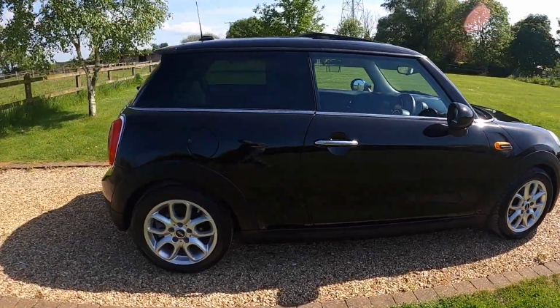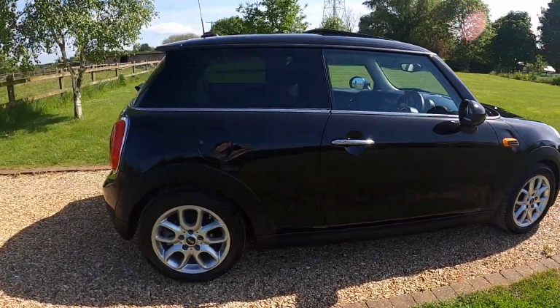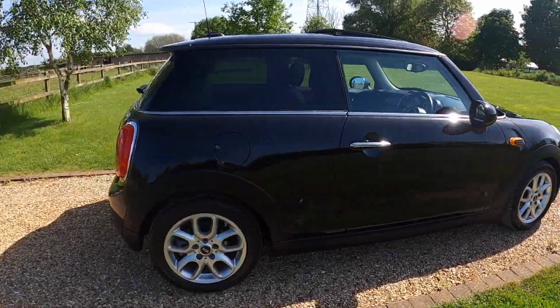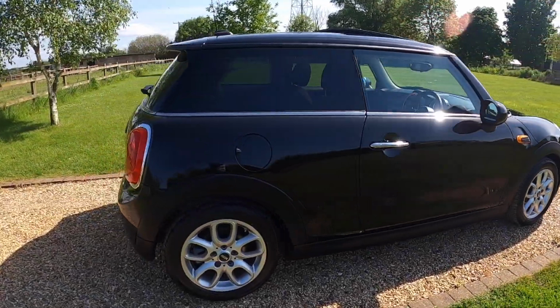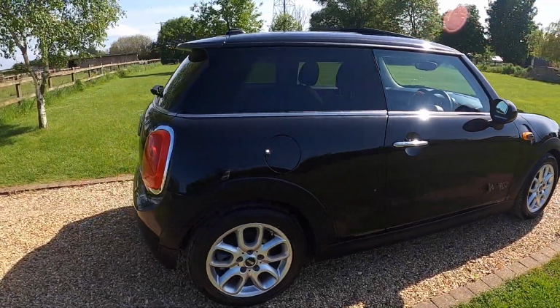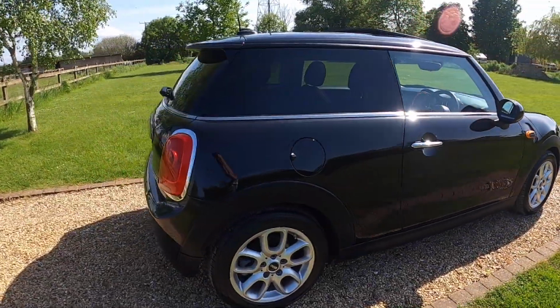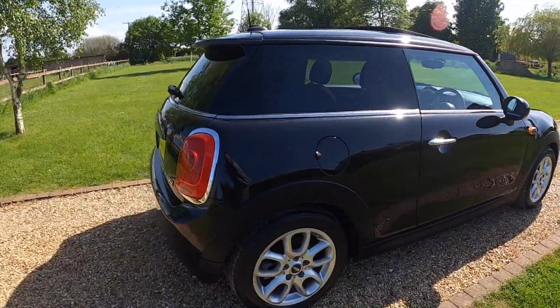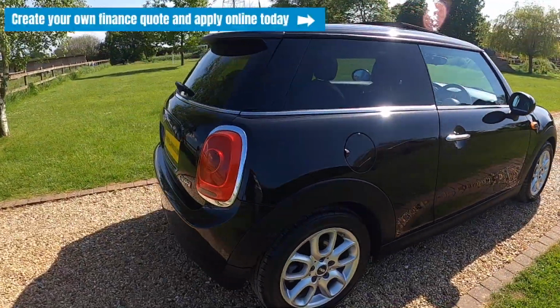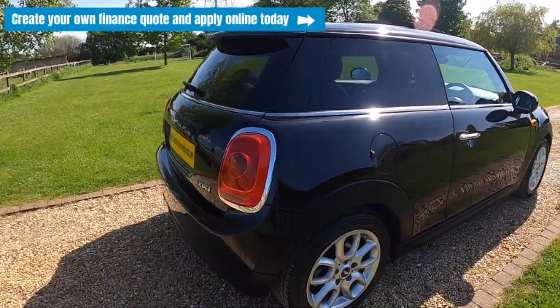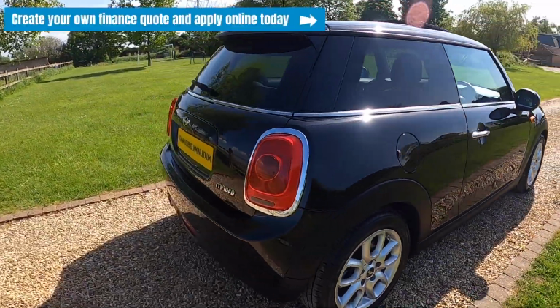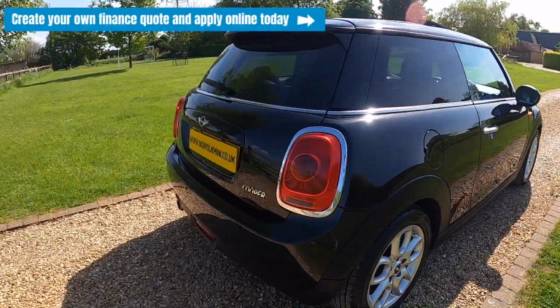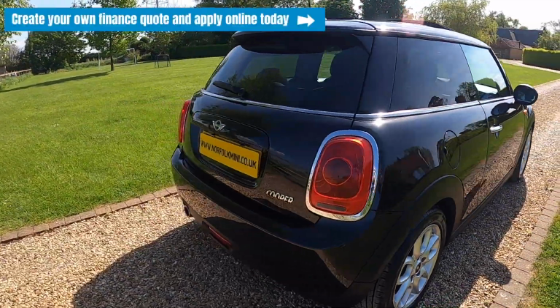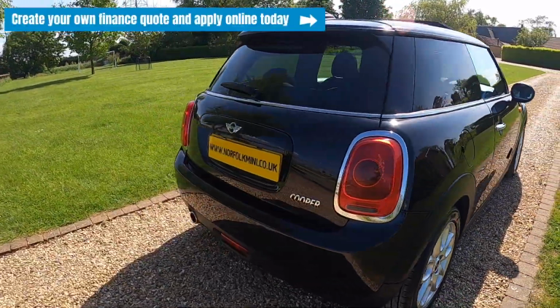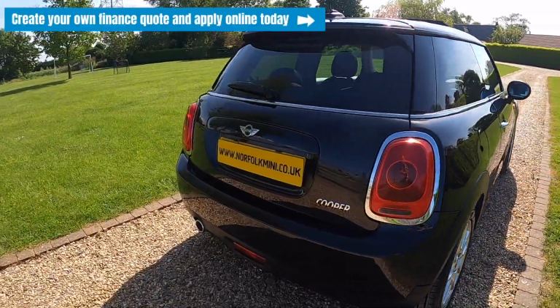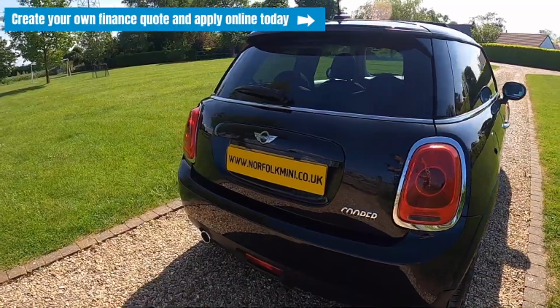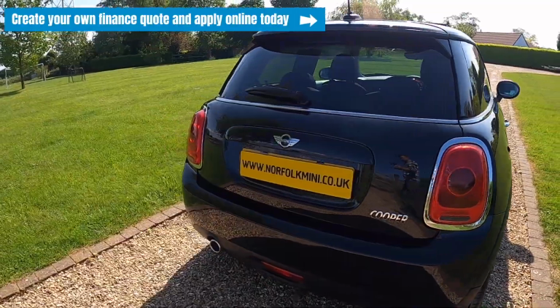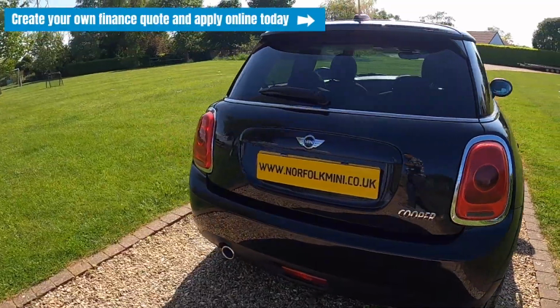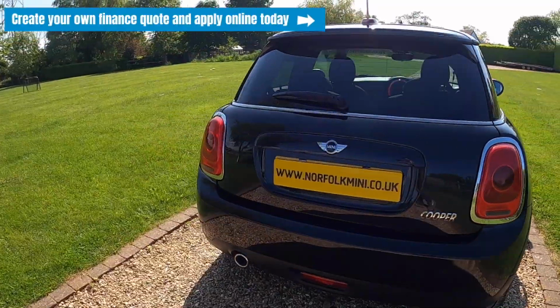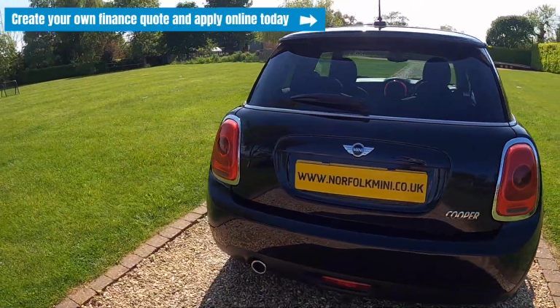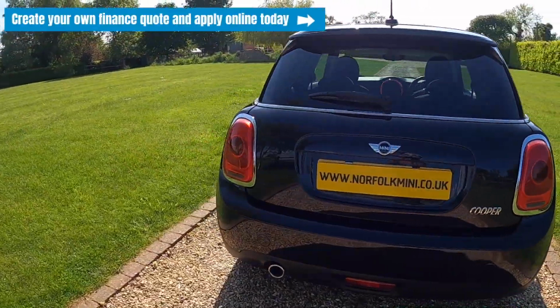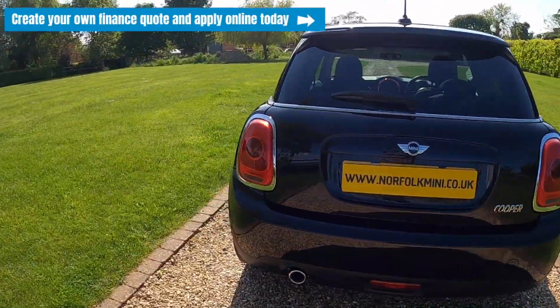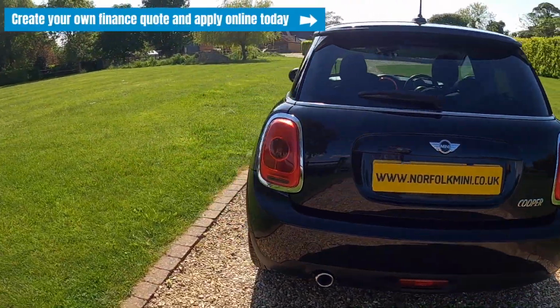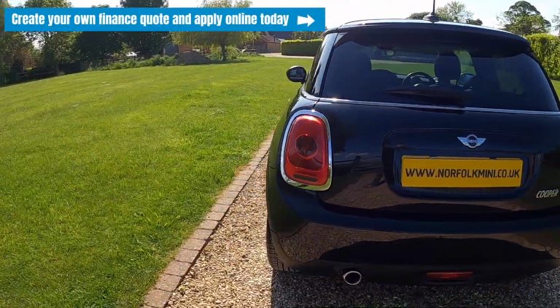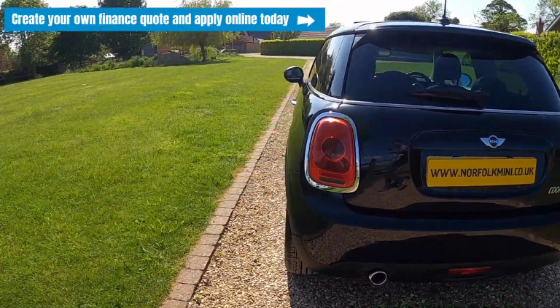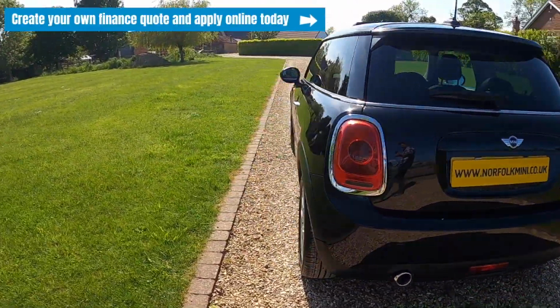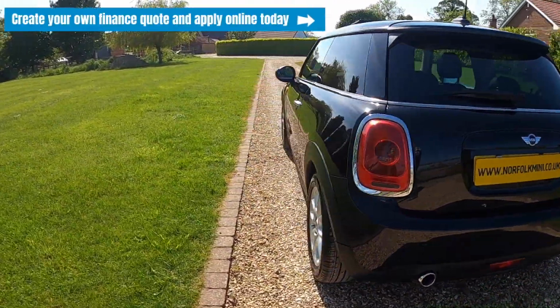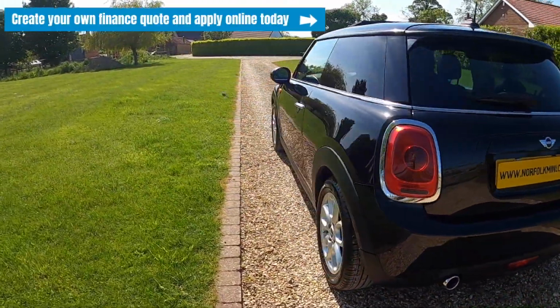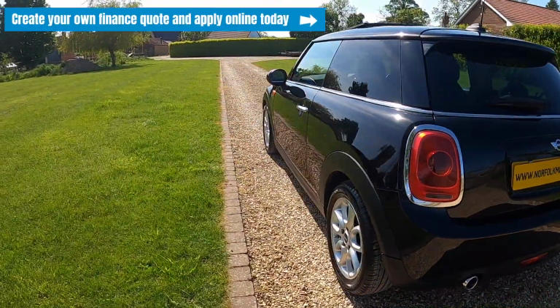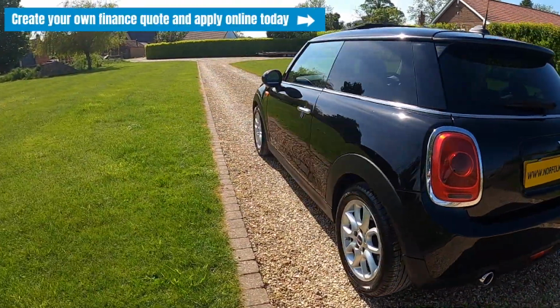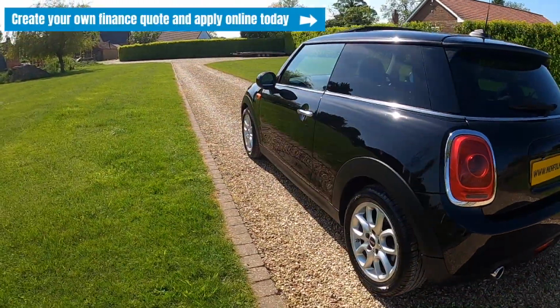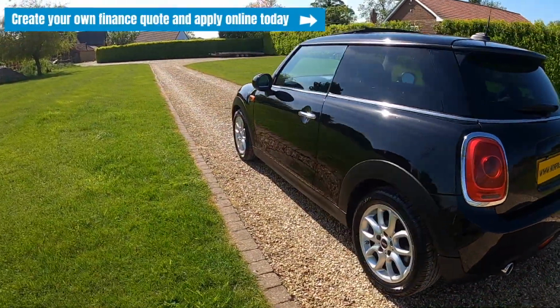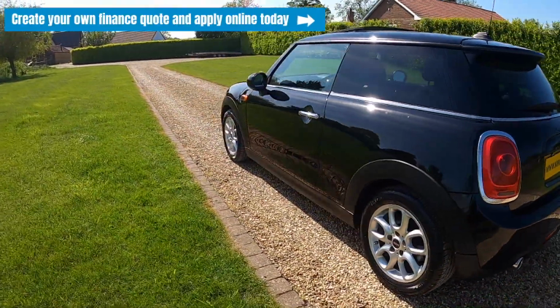If you click on the link above, you can visit our website where you can create your own finance quote and apply online today.